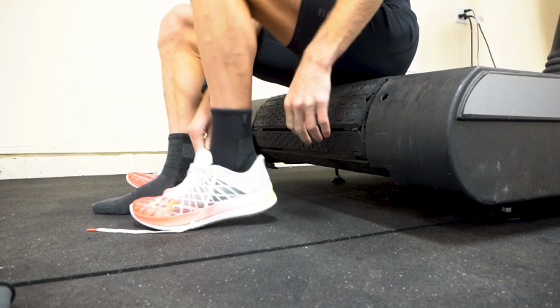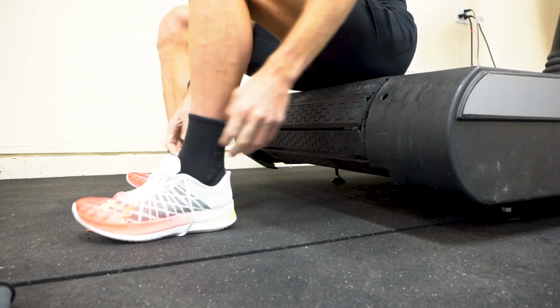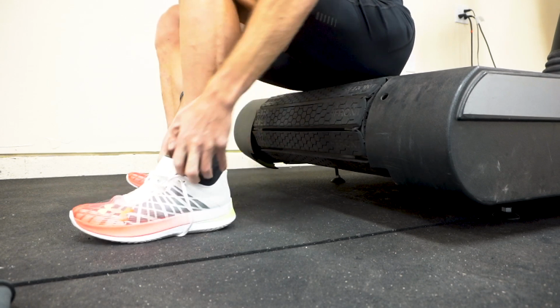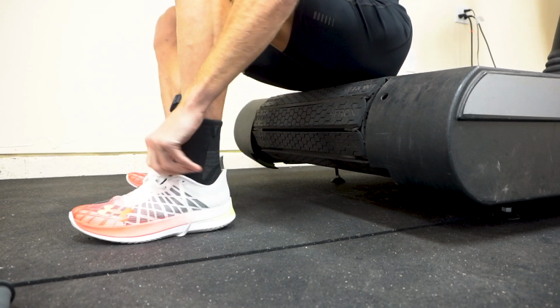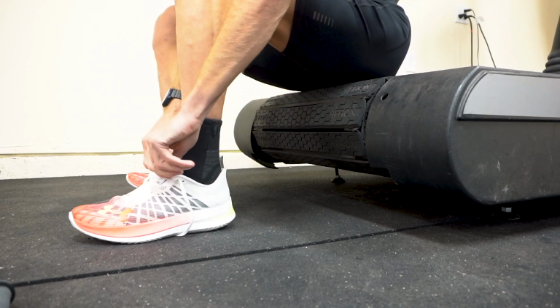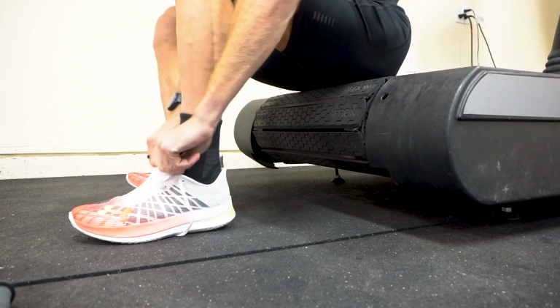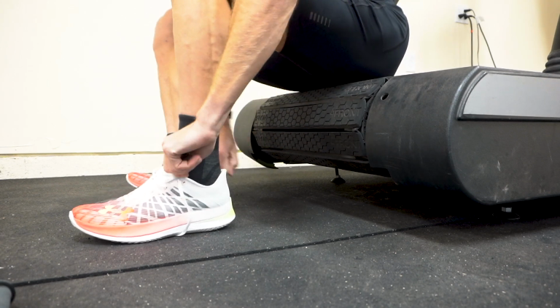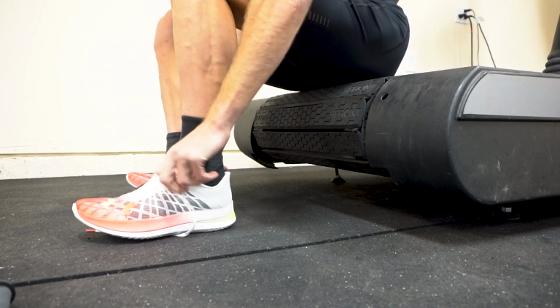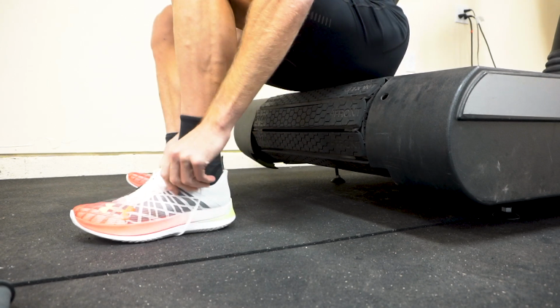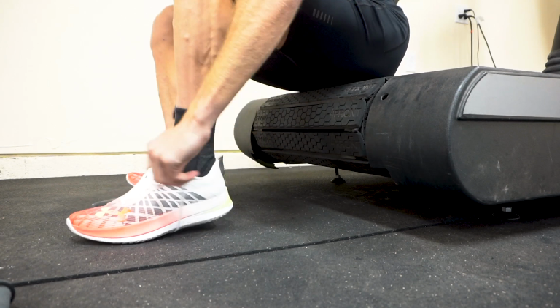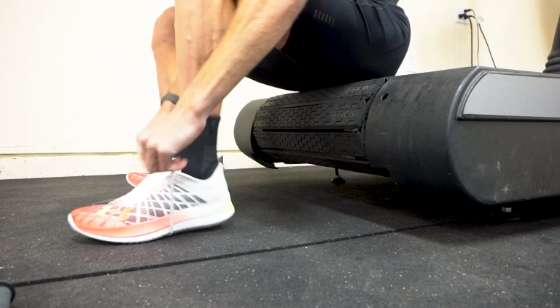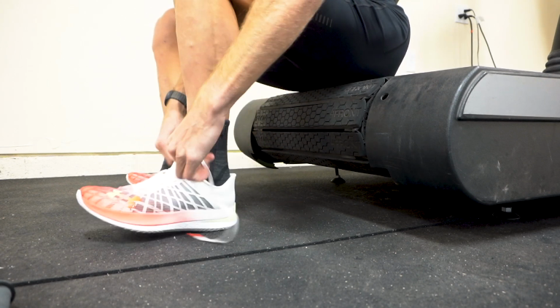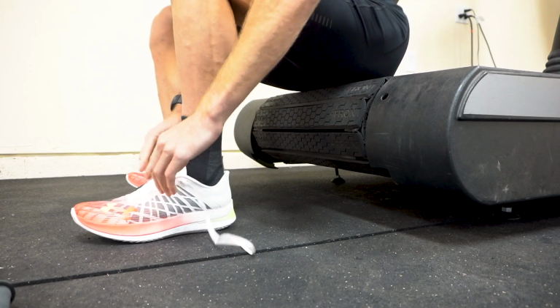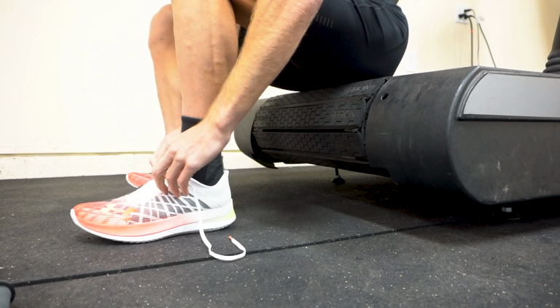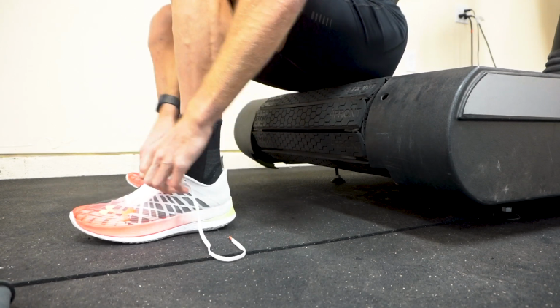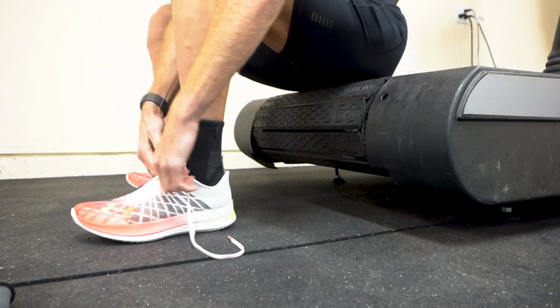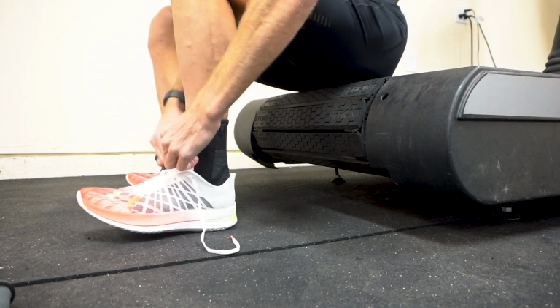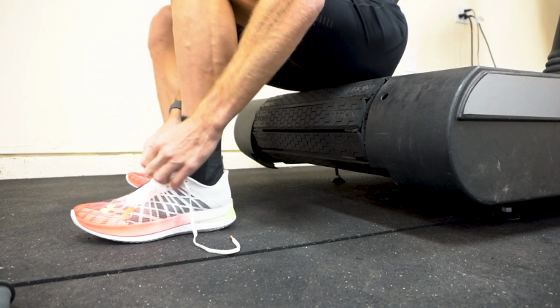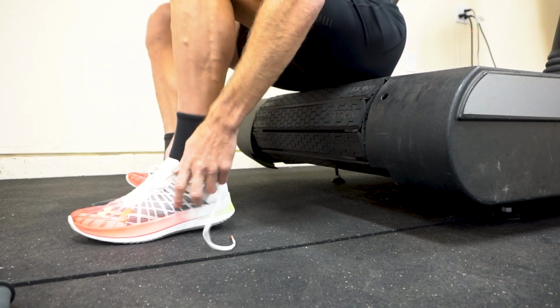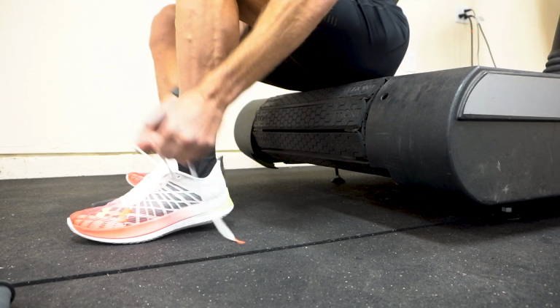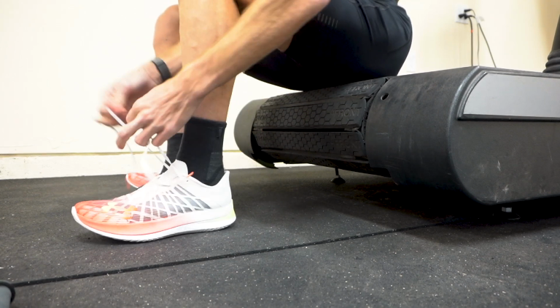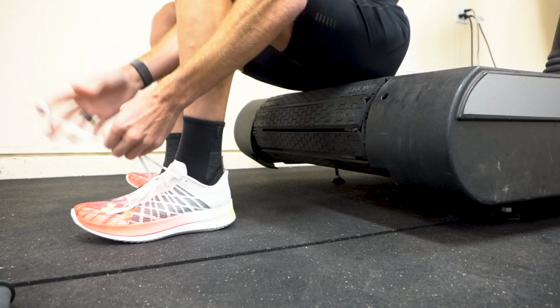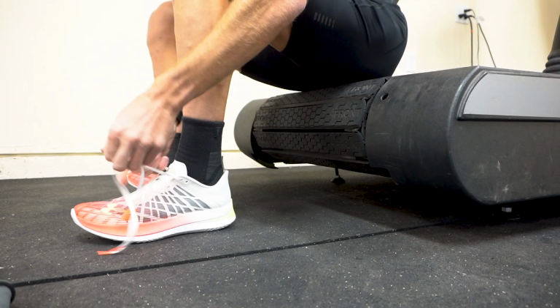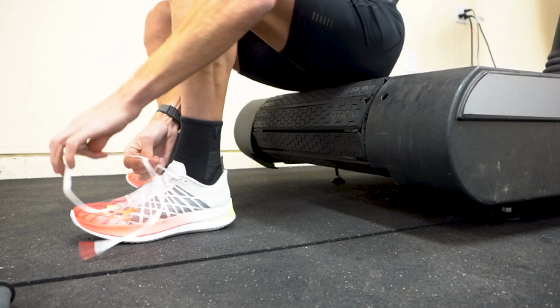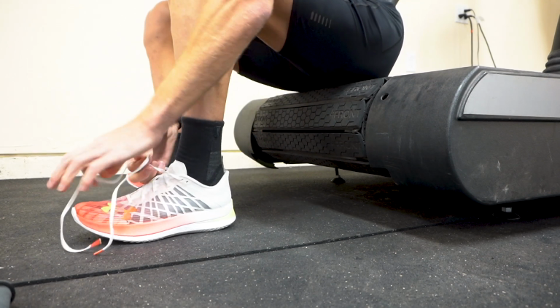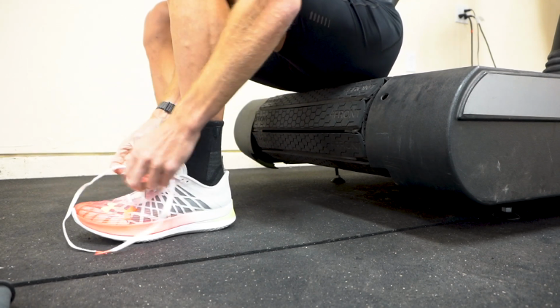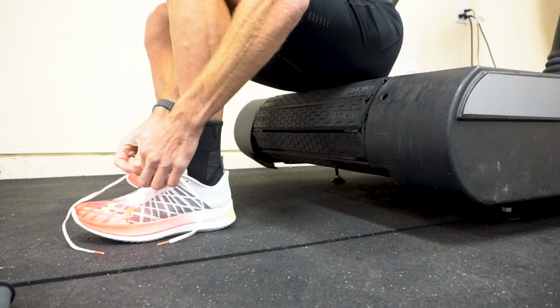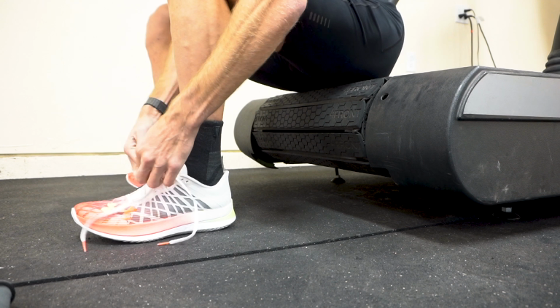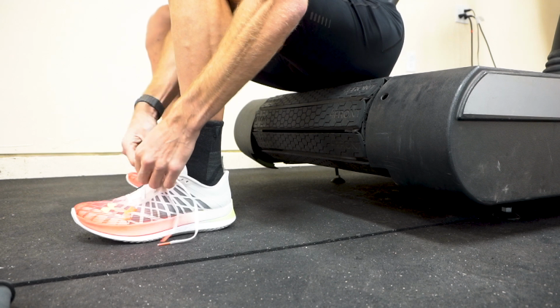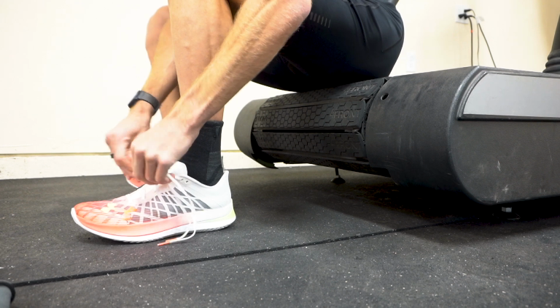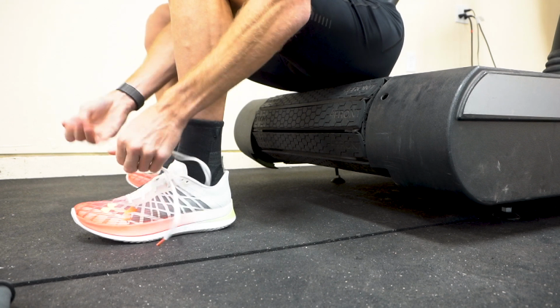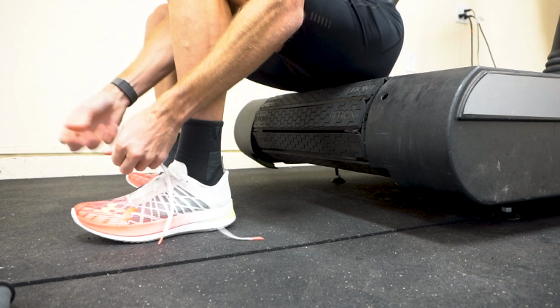4K warm-up, 5 times 2K, 4K warm-down, some lactates.